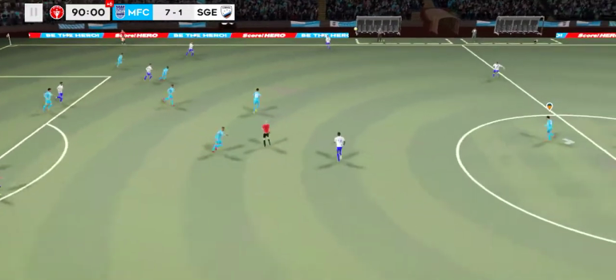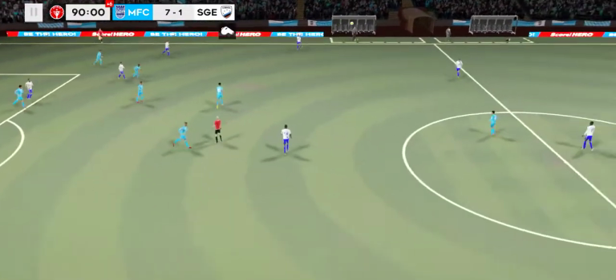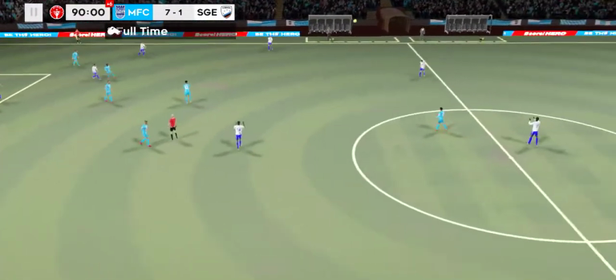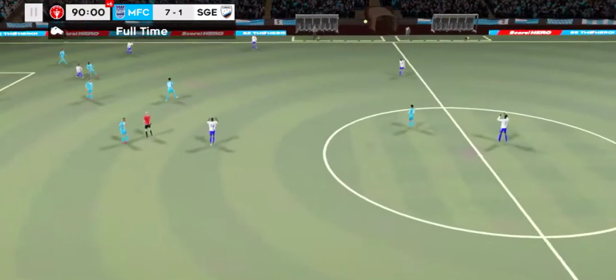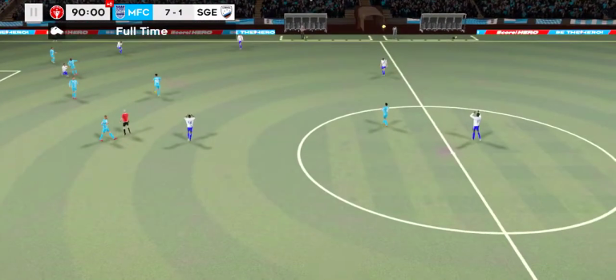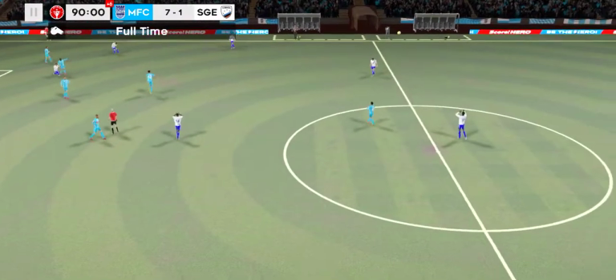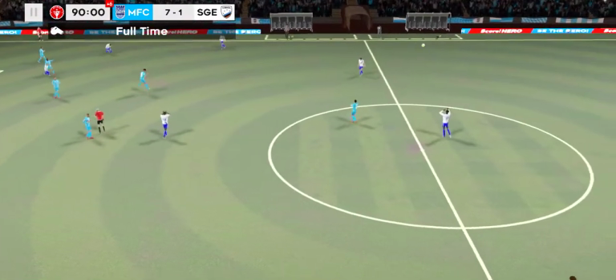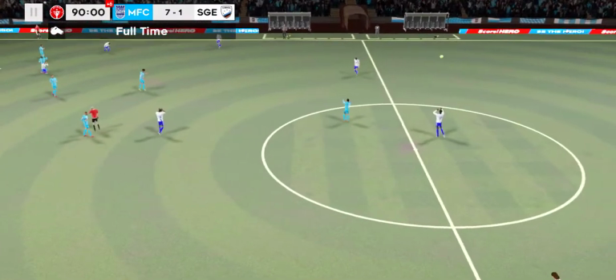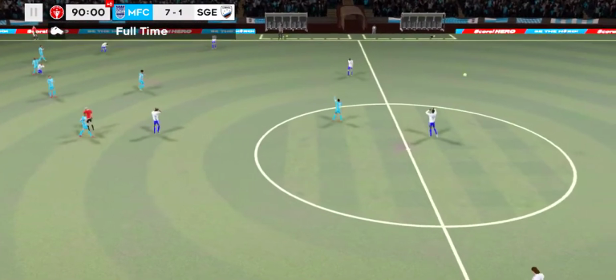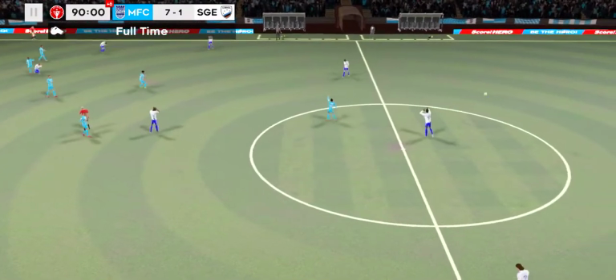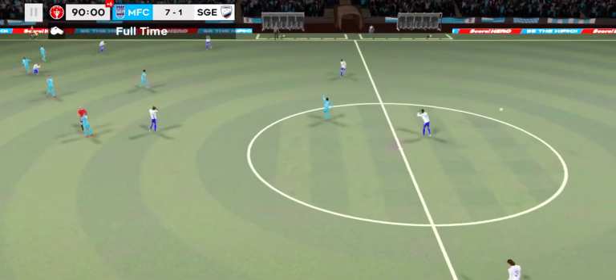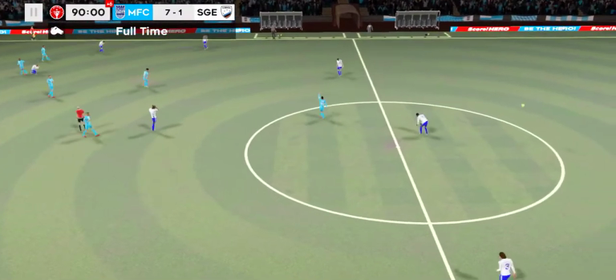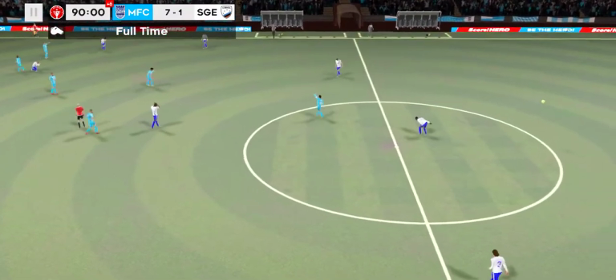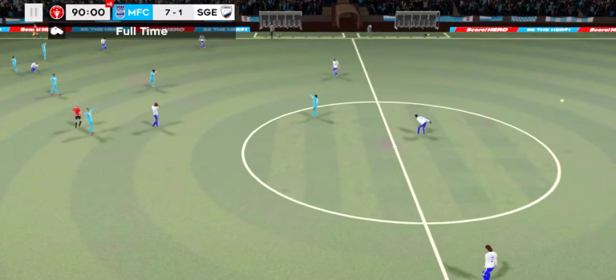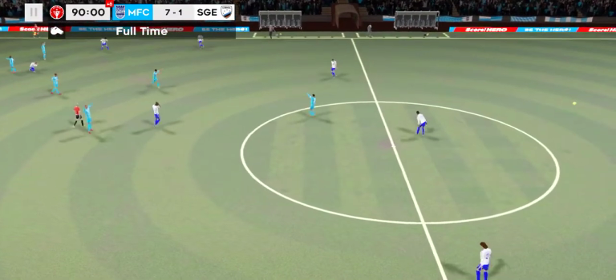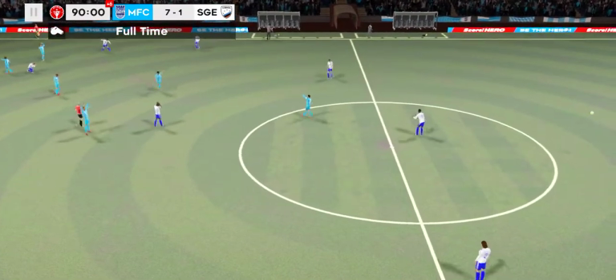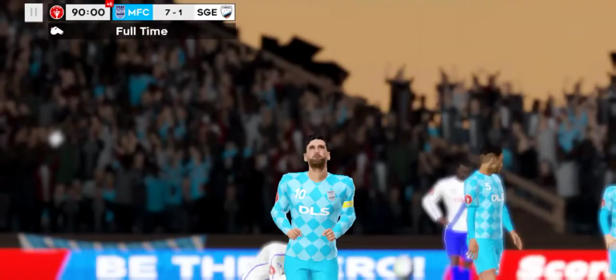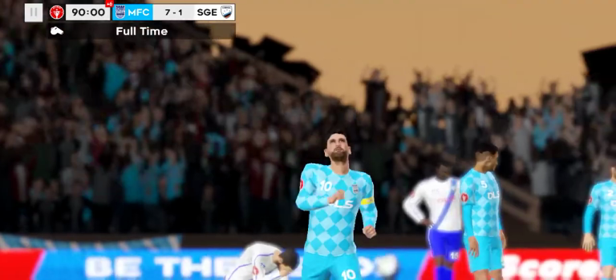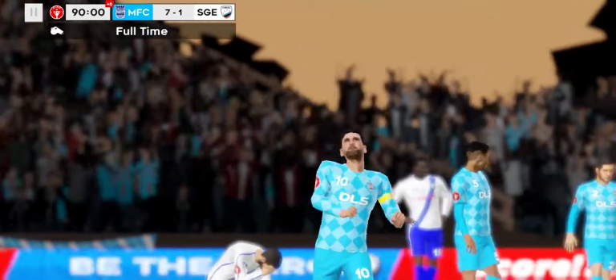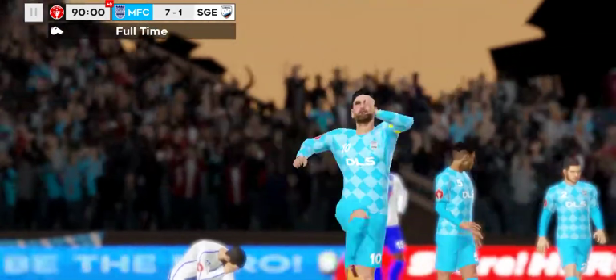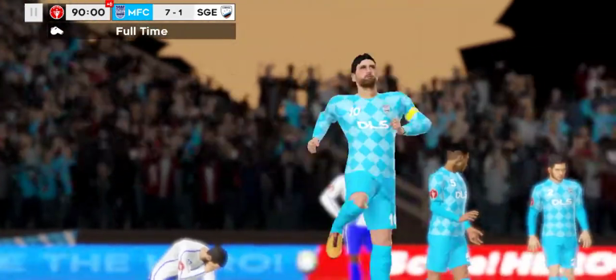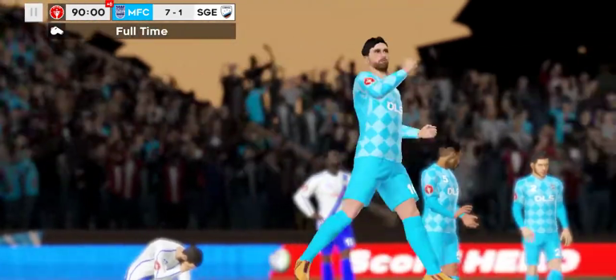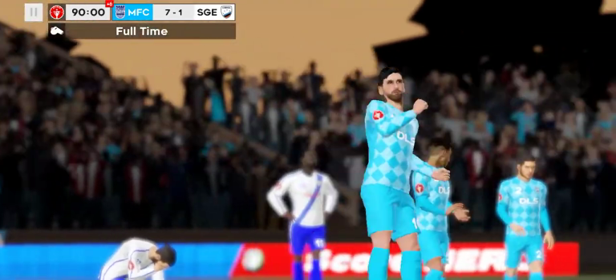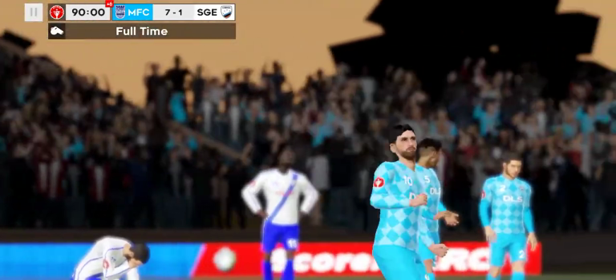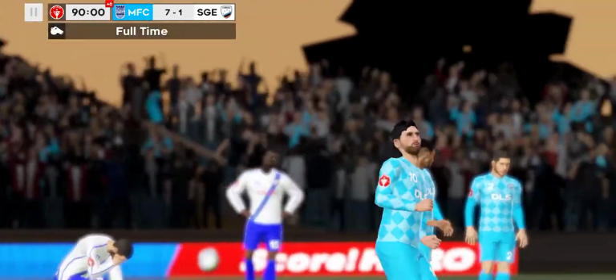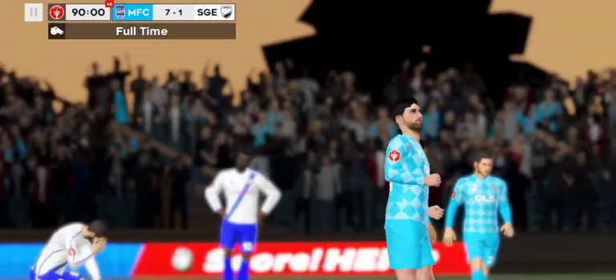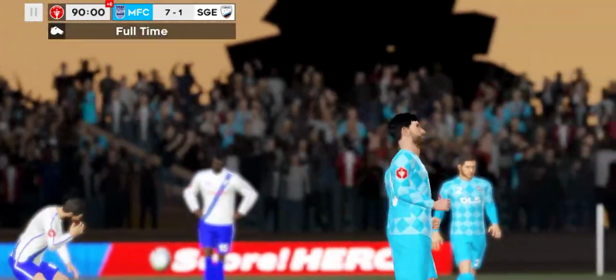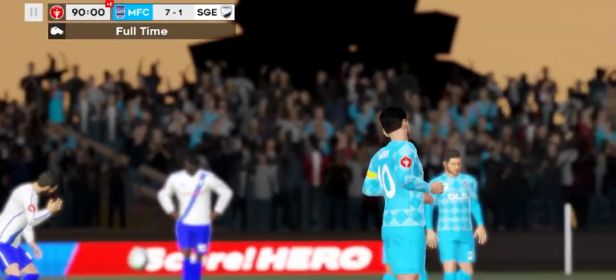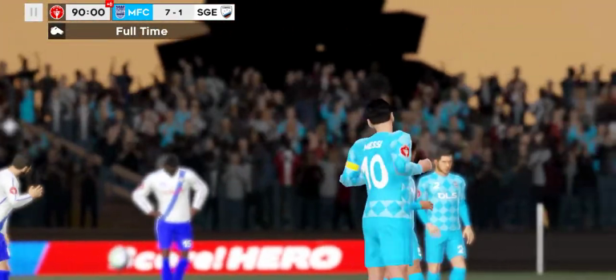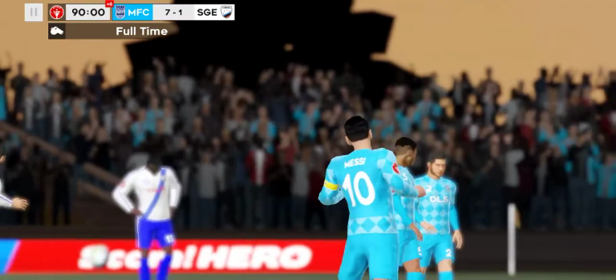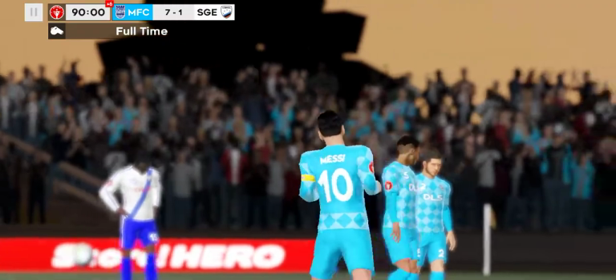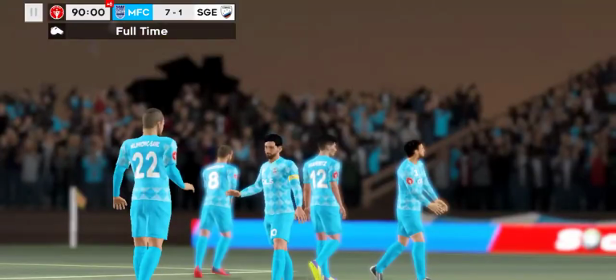And the referee goes for full time. They progress through to the next stage of the competition.